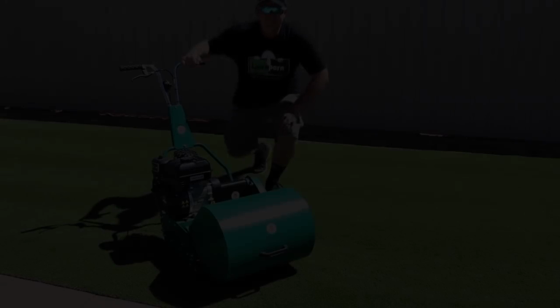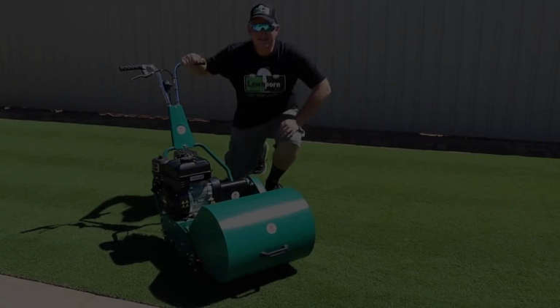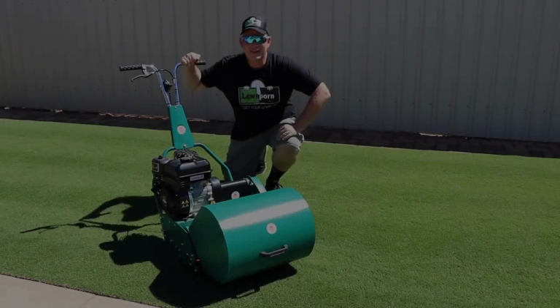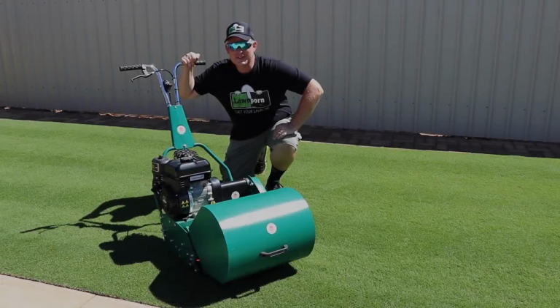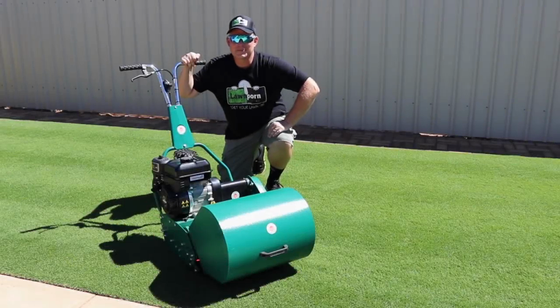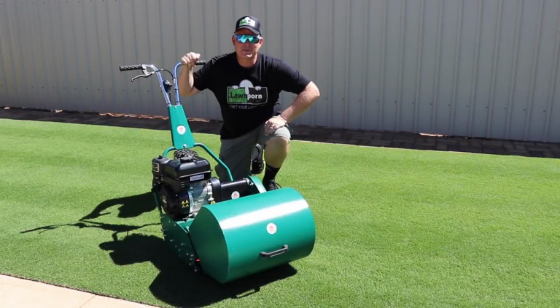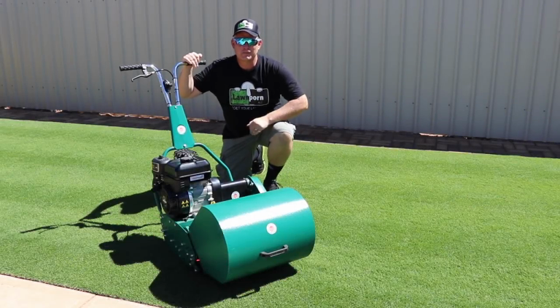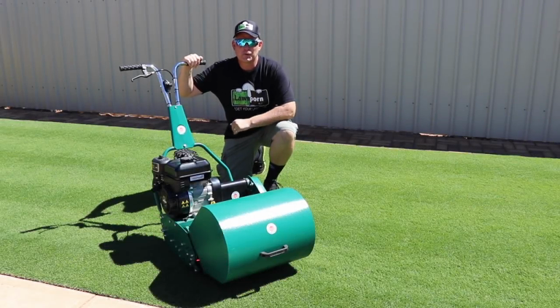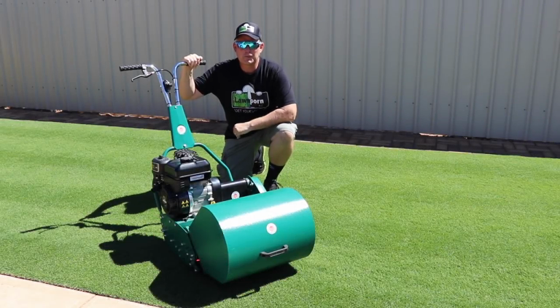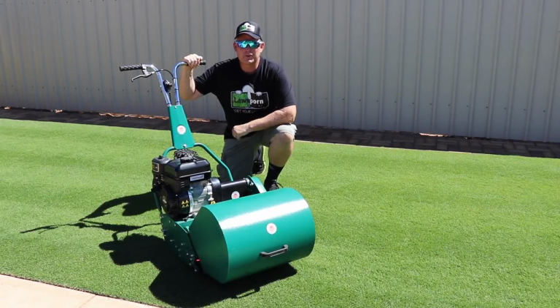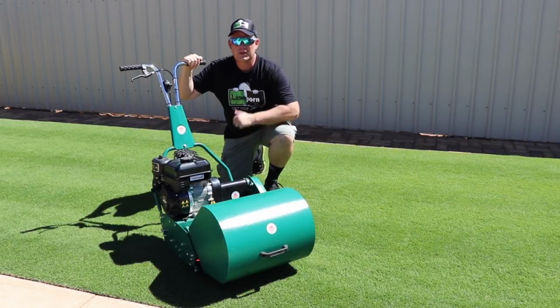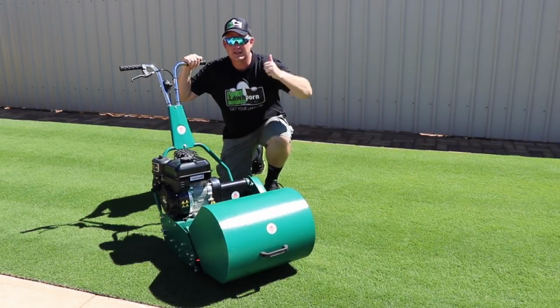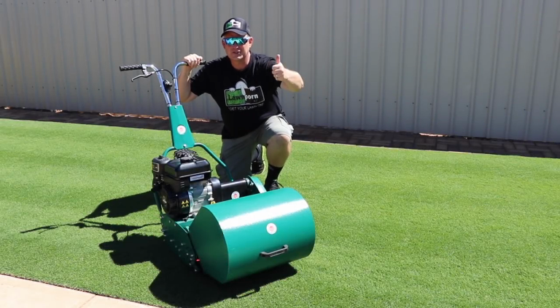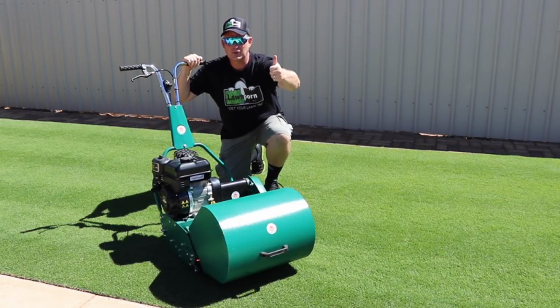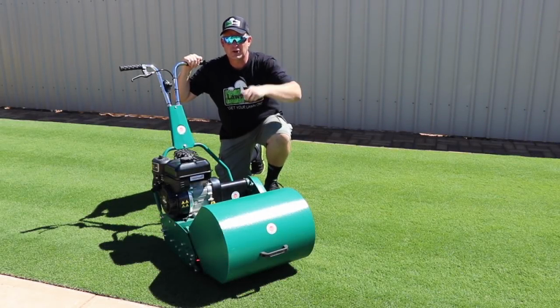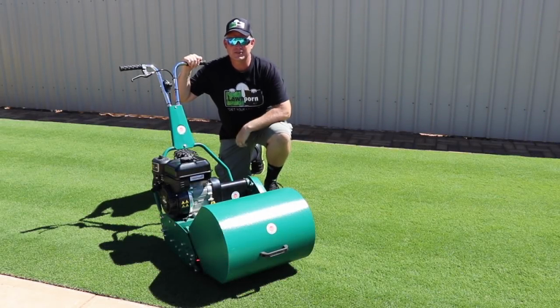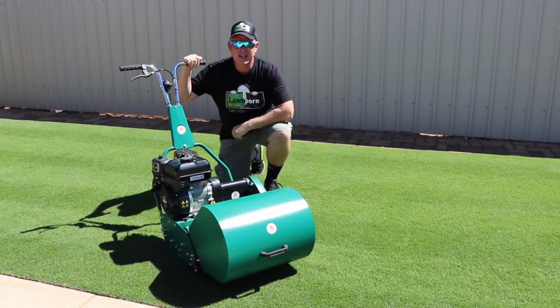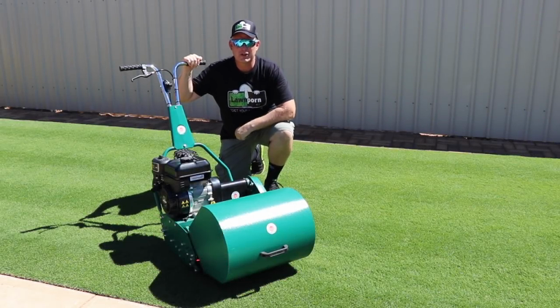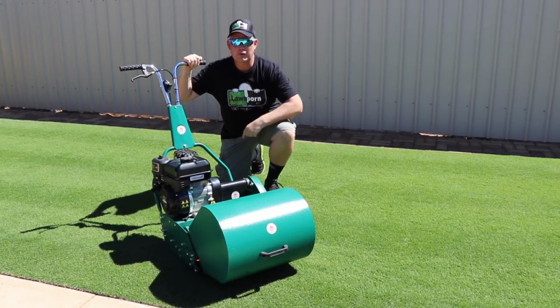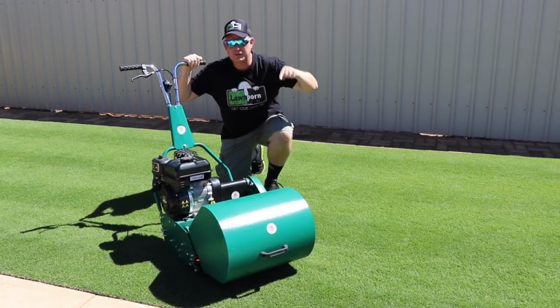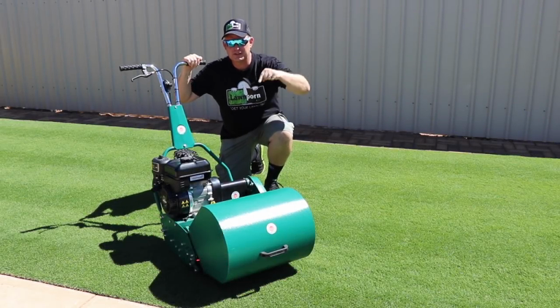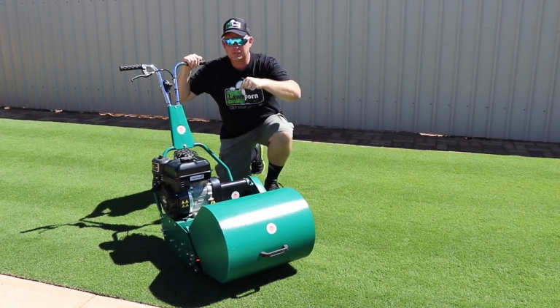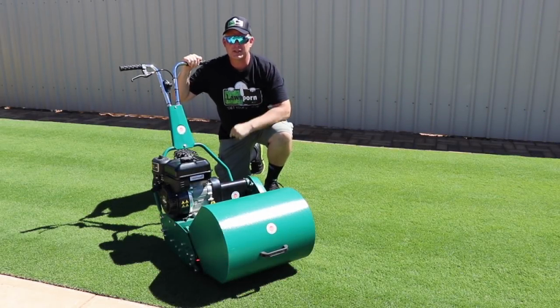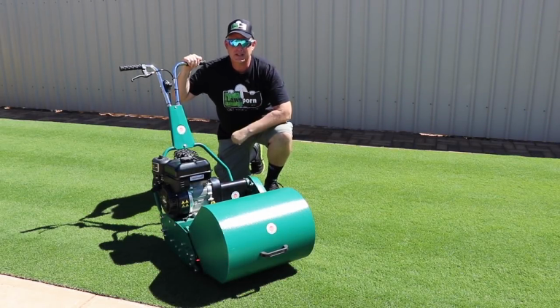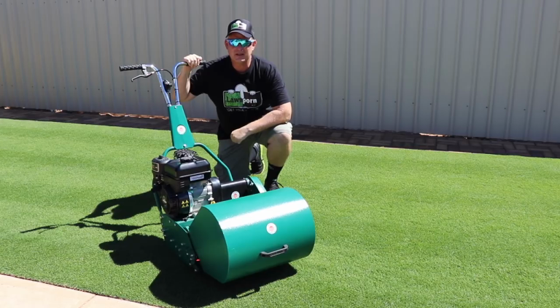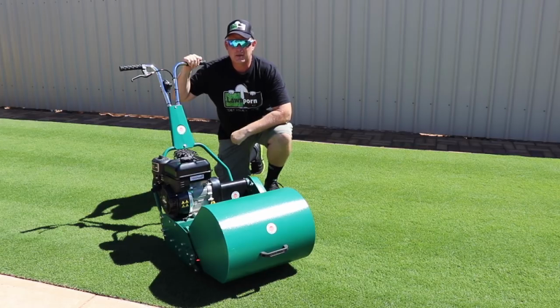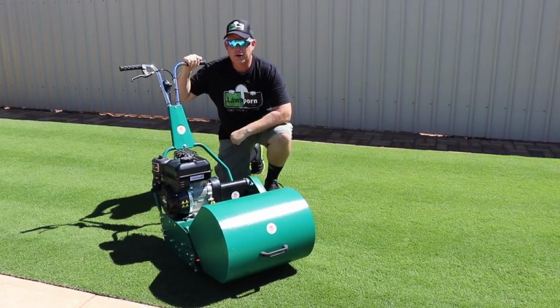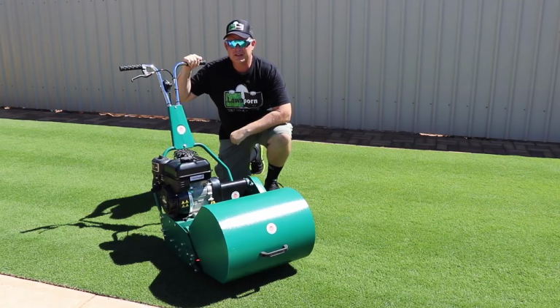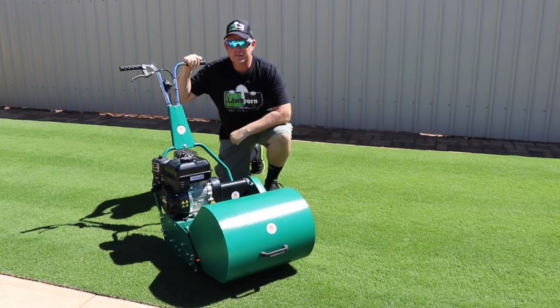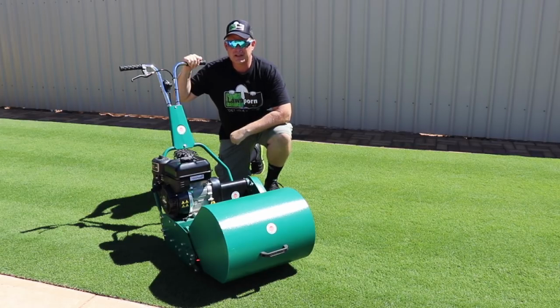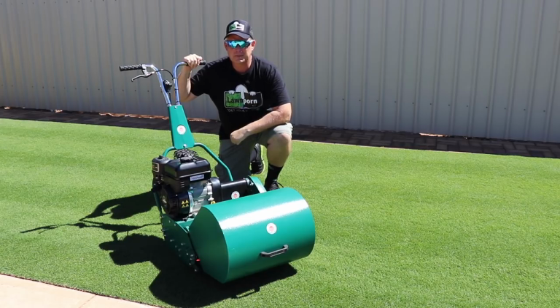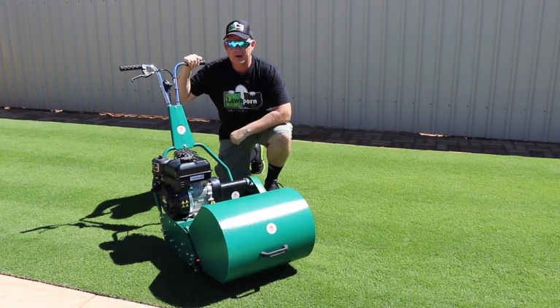G'day lawnies, it's Matt Dorn from Lawn Porn. Today we're going to review this little beauty here, a Protea 17-inch mower.